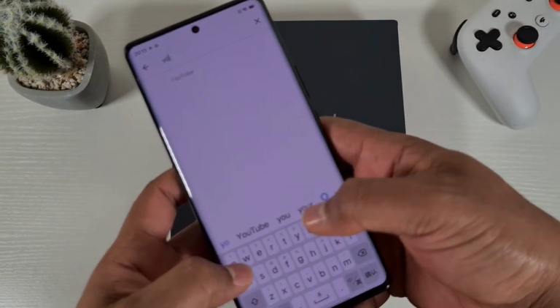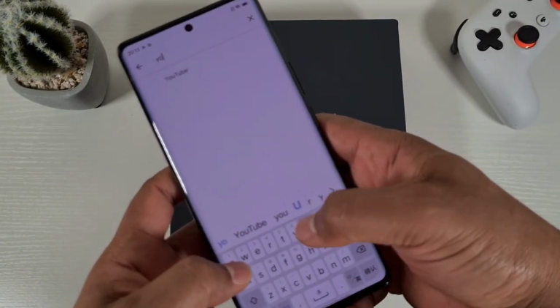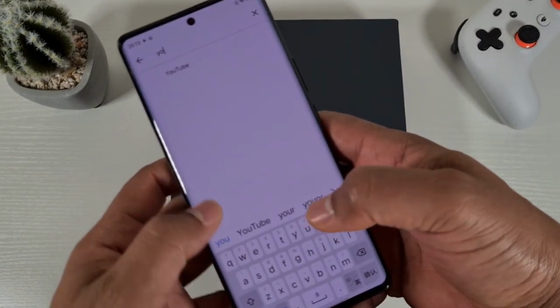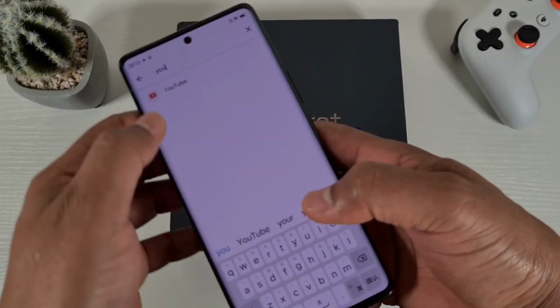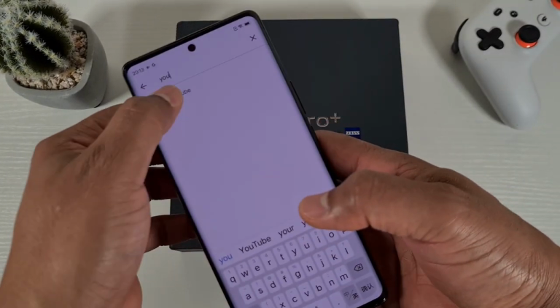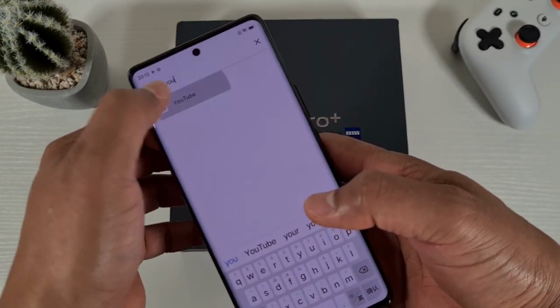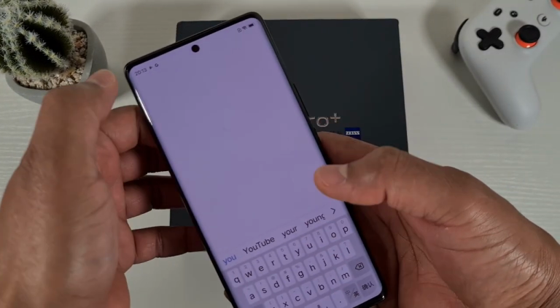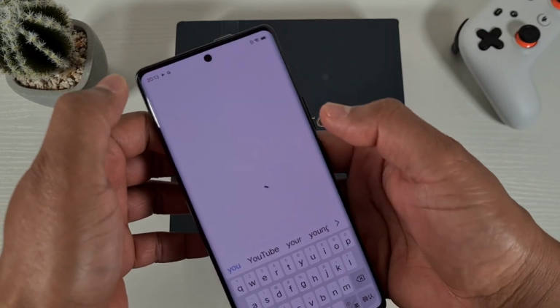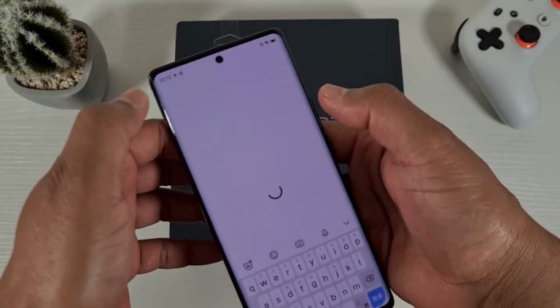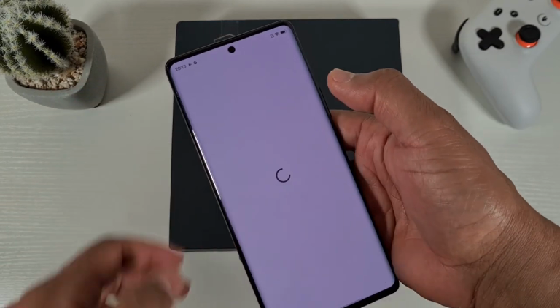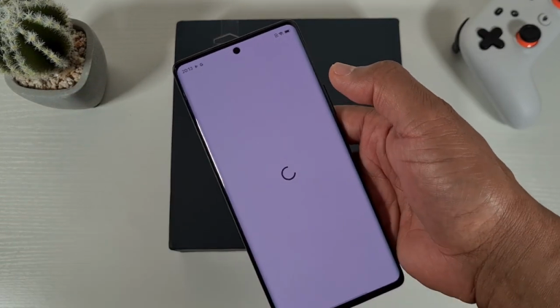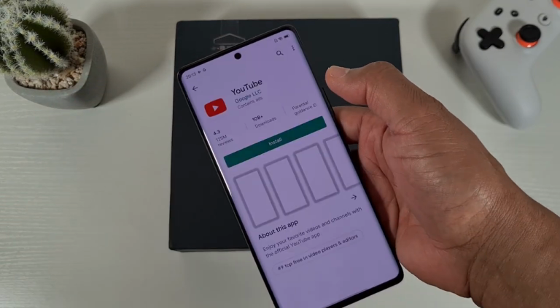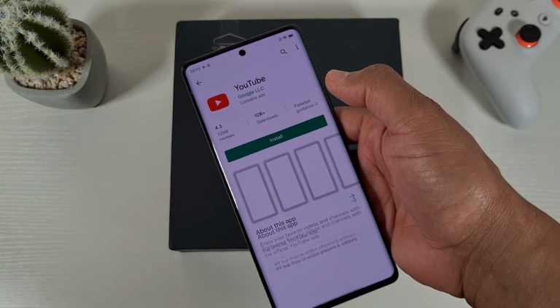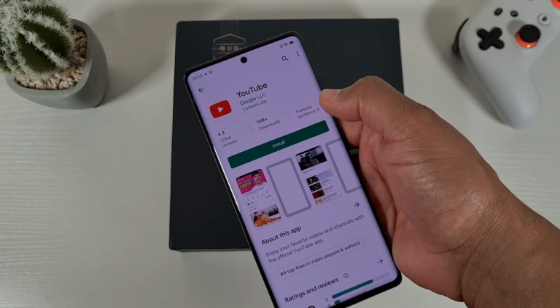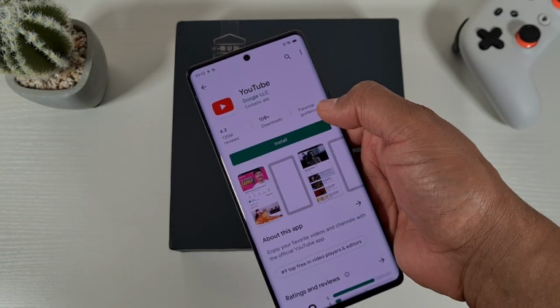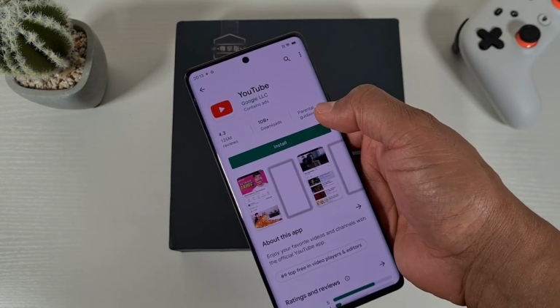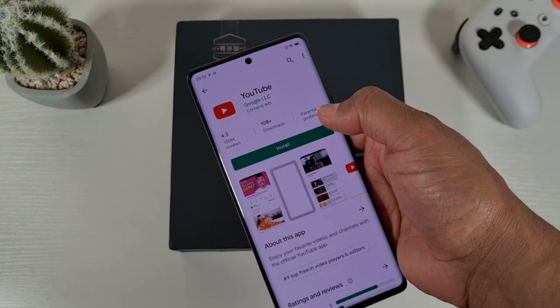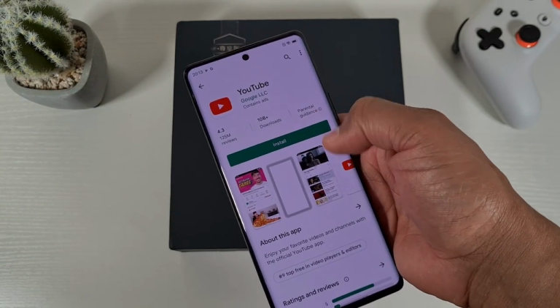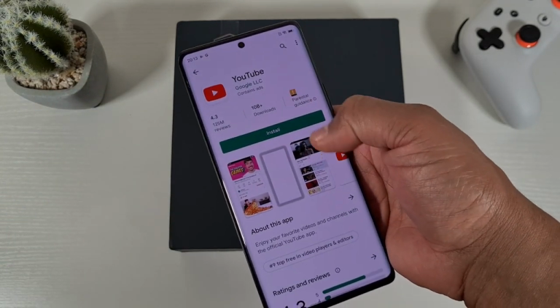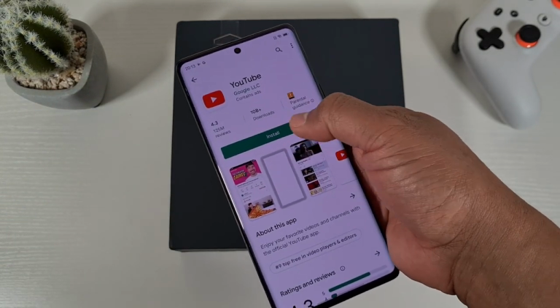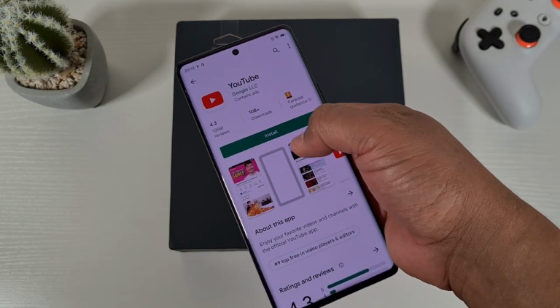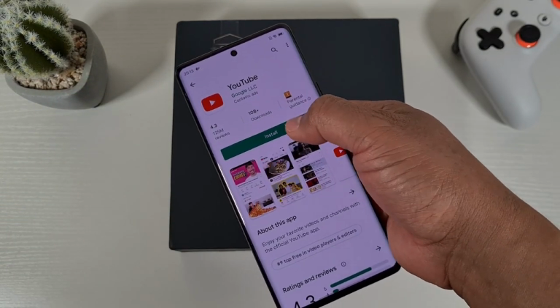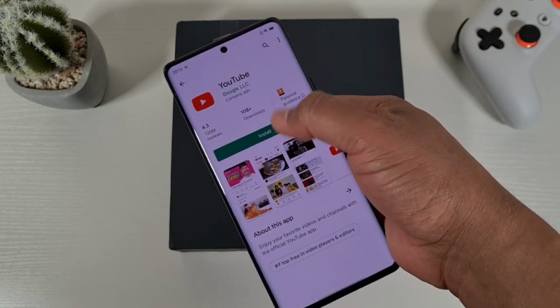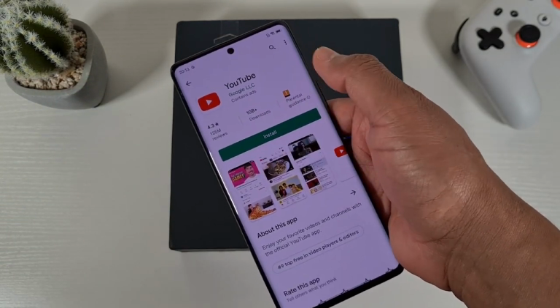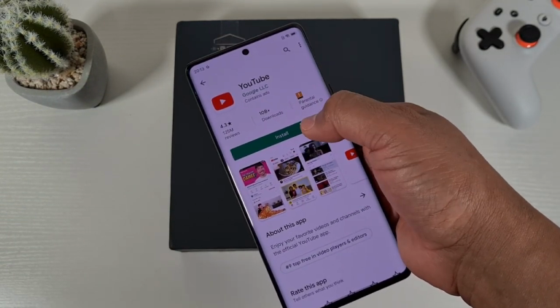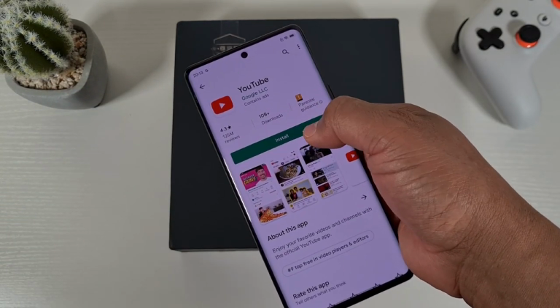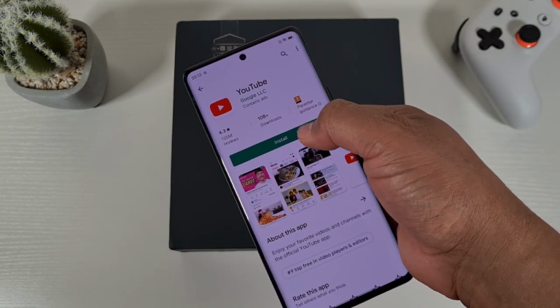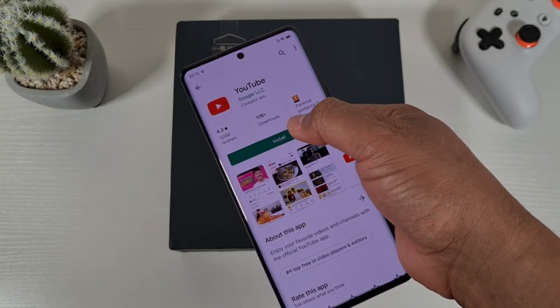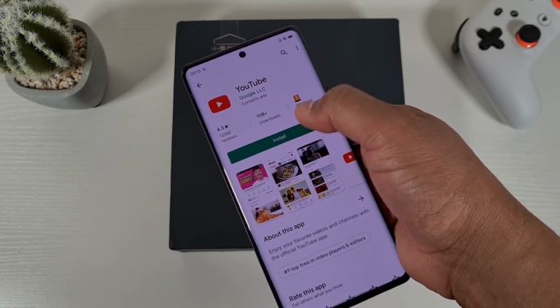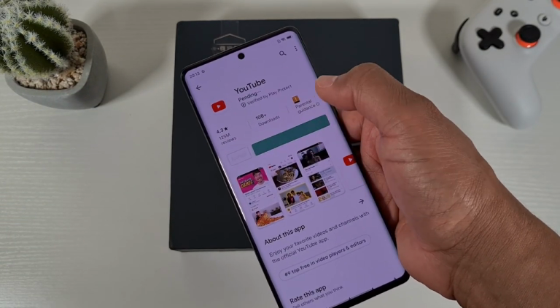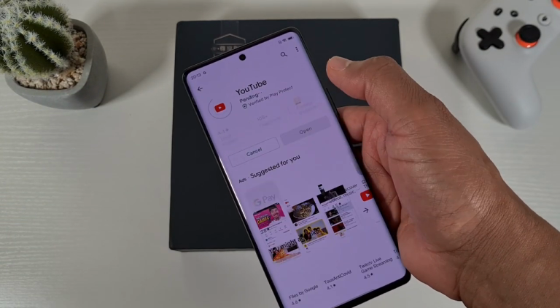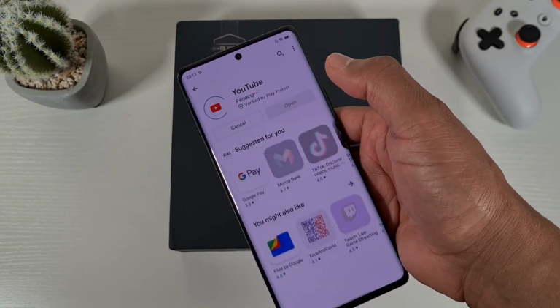Let's say YouTube — if you want to install YouTube, just tap install.